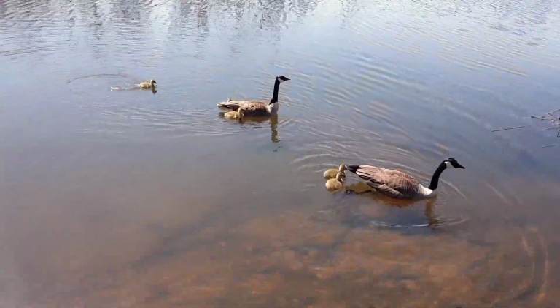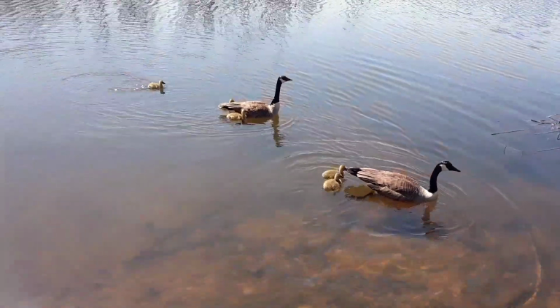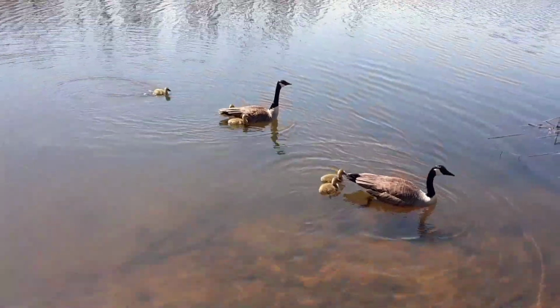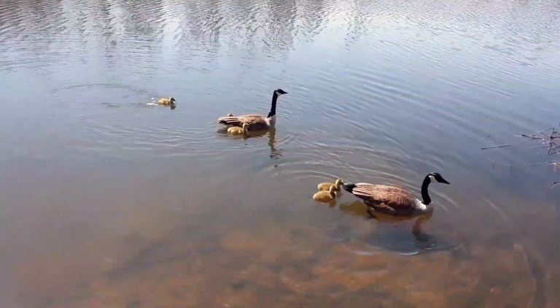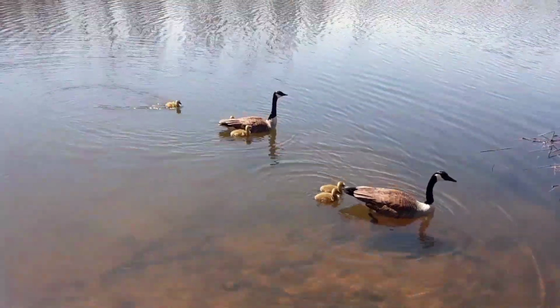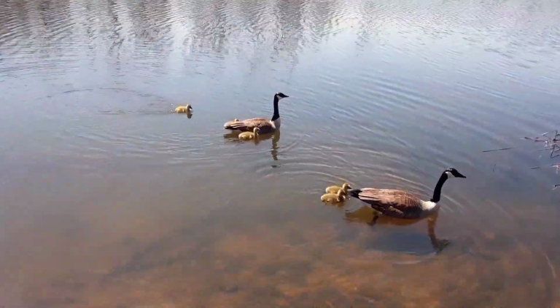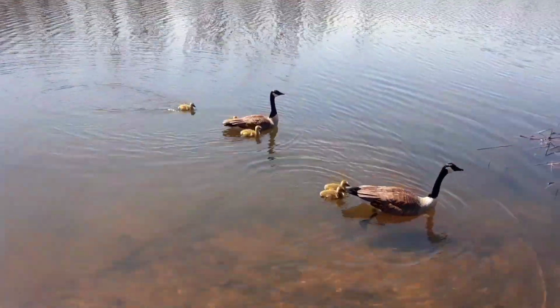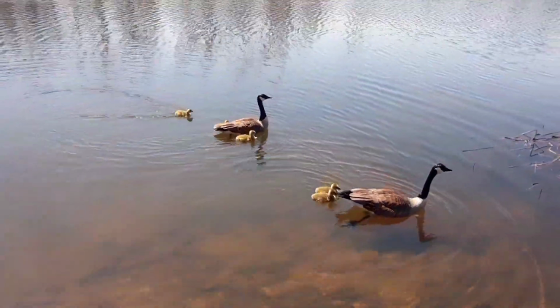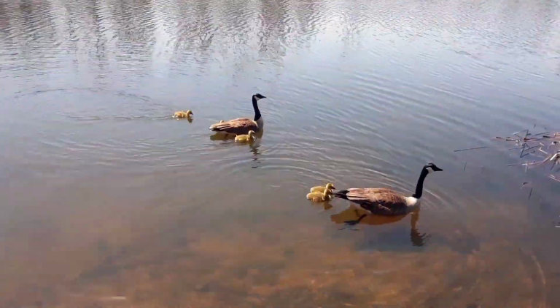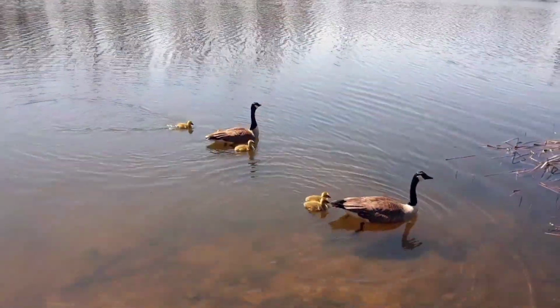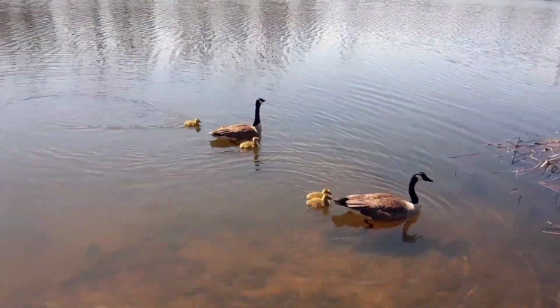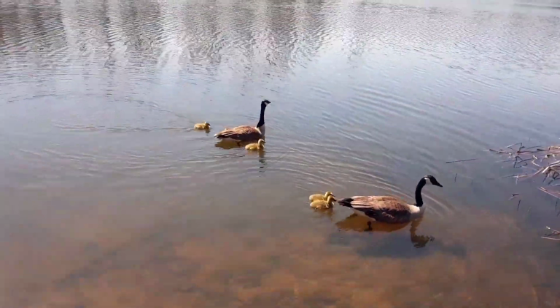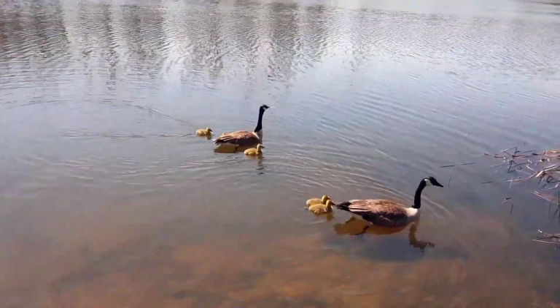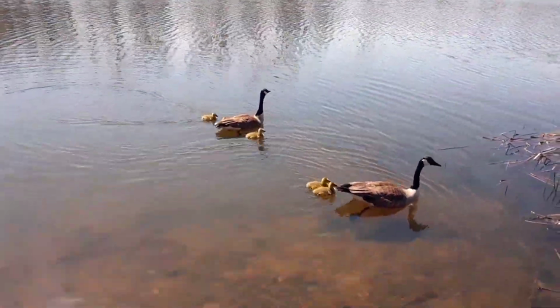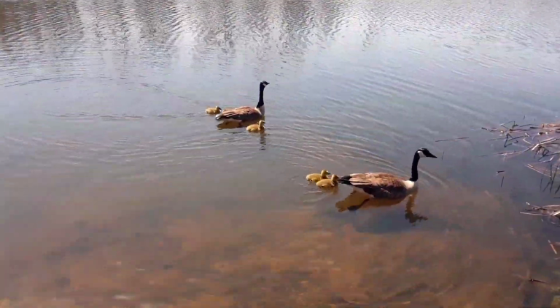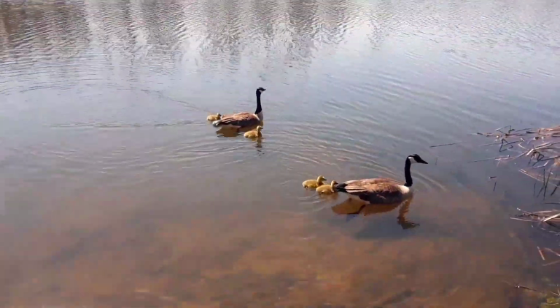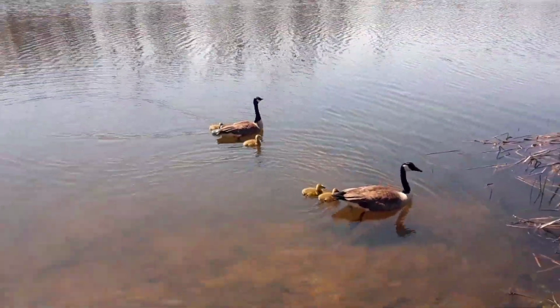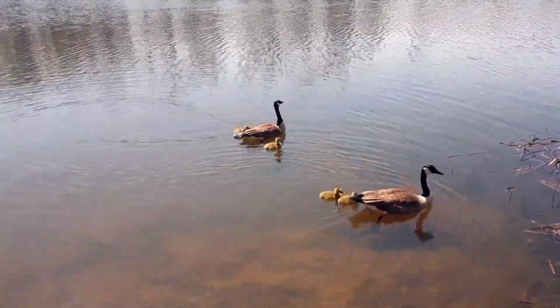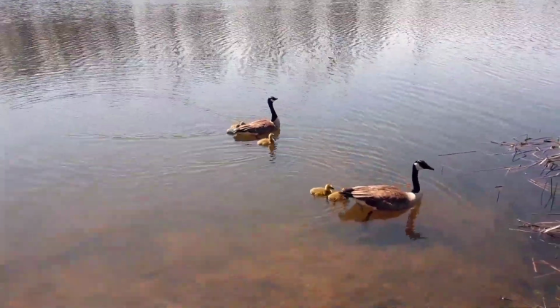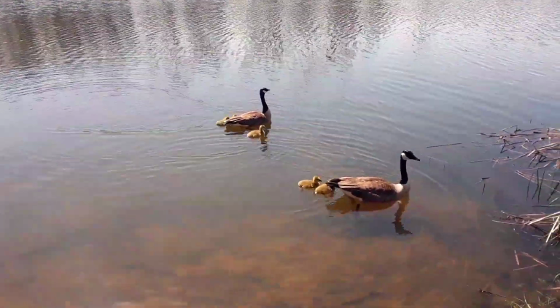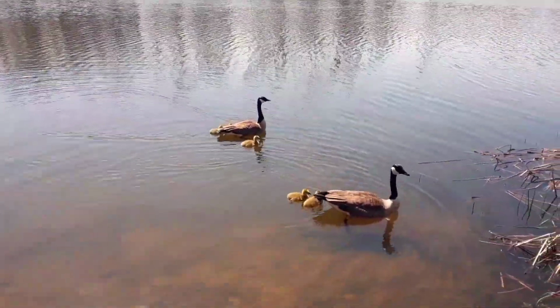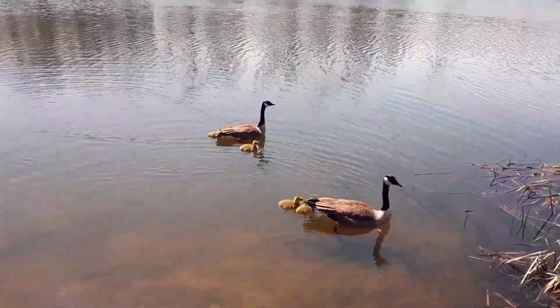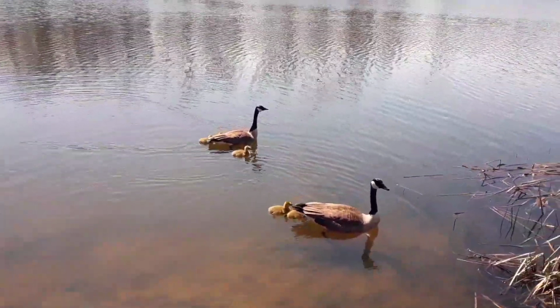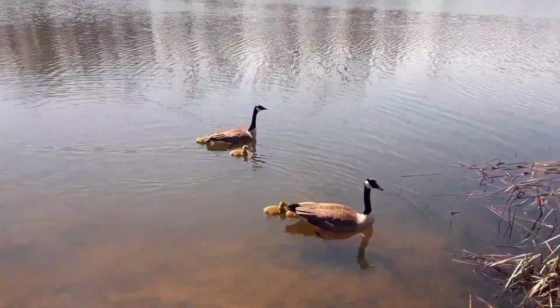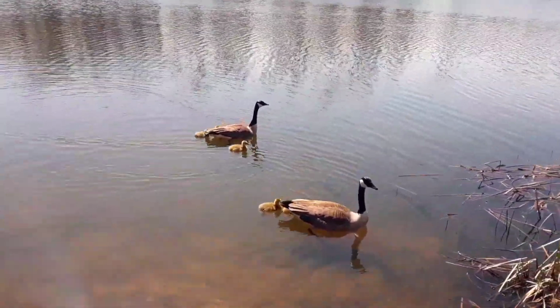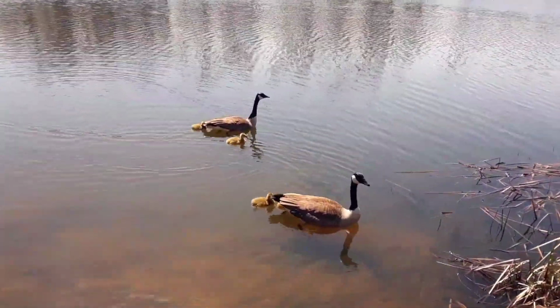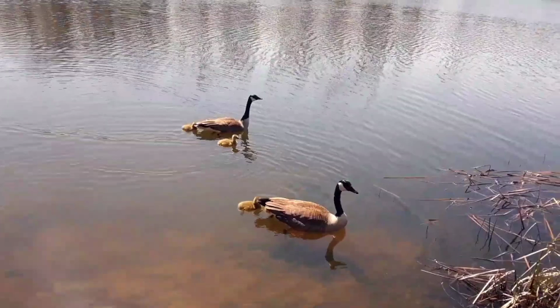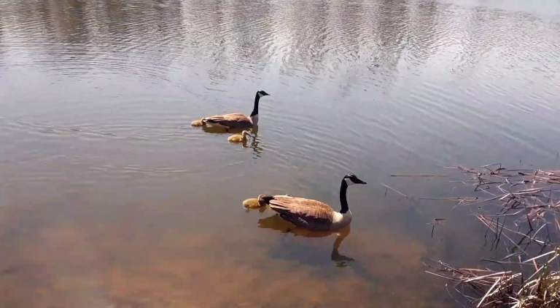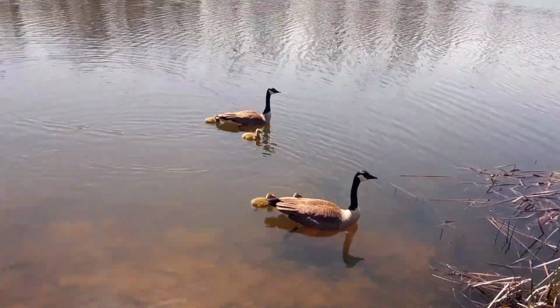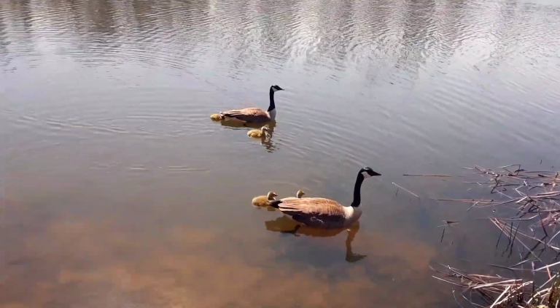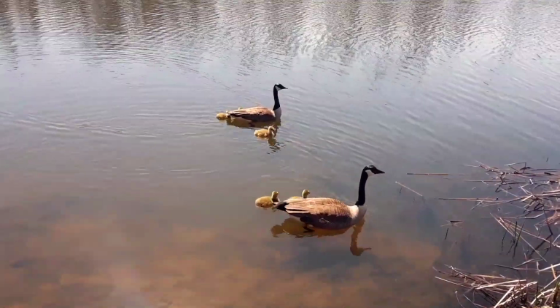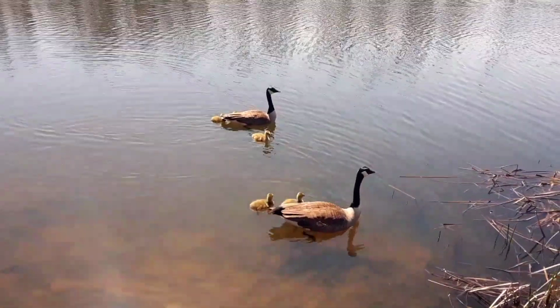Right on time for Mother's Day, these Canada geese are toting along five goslings.